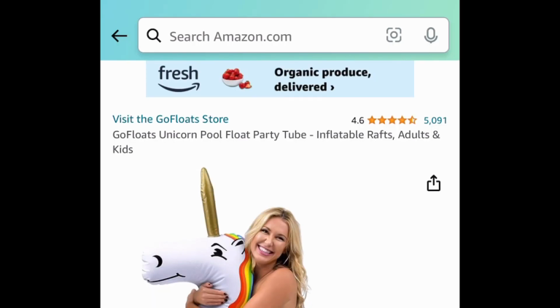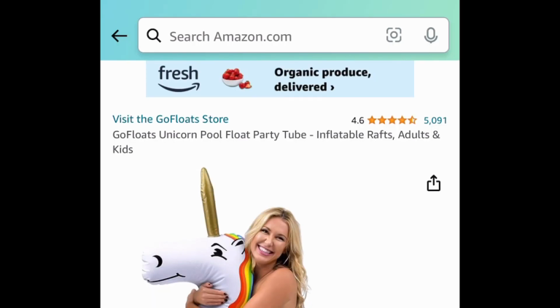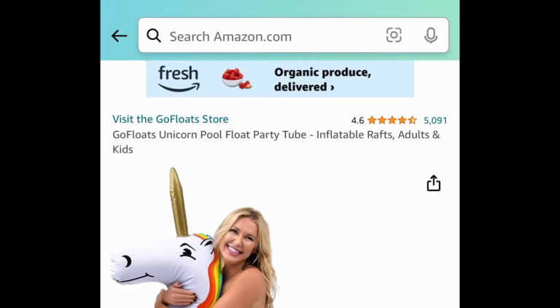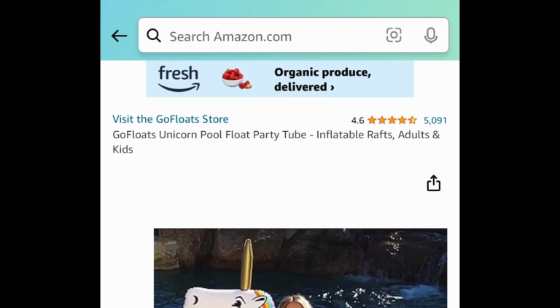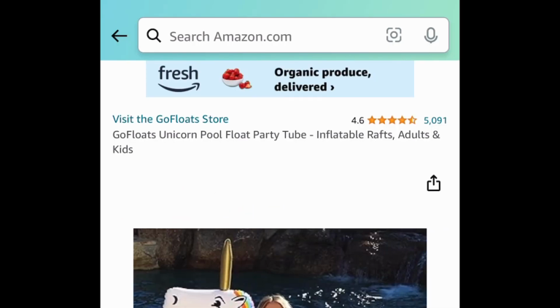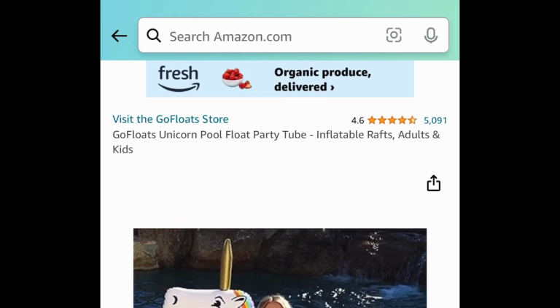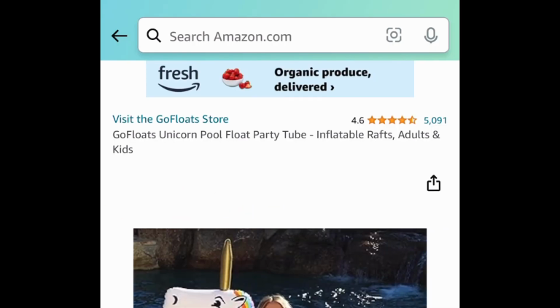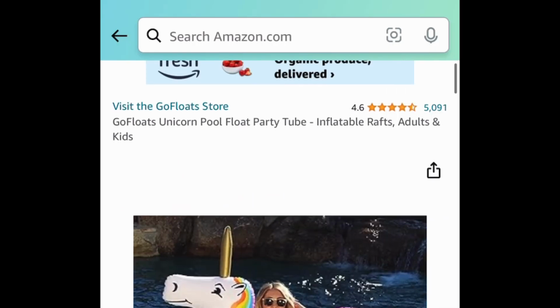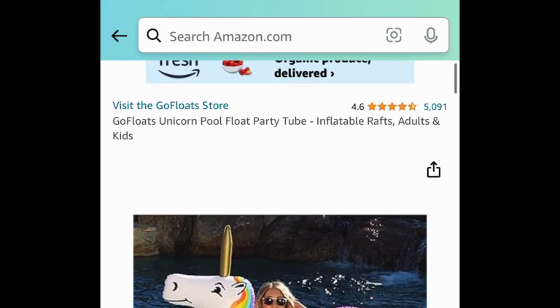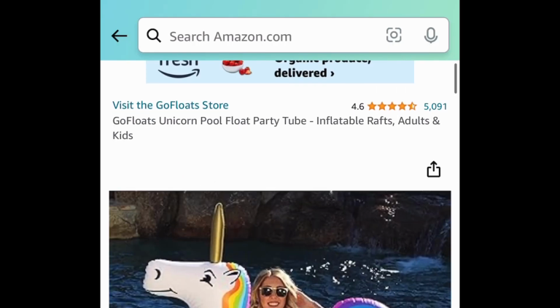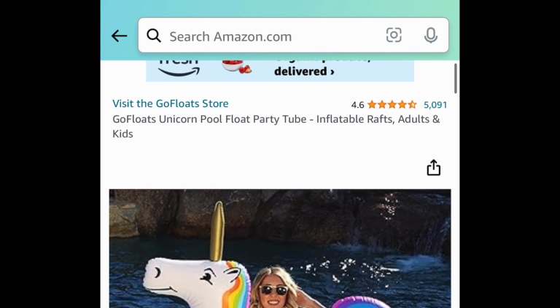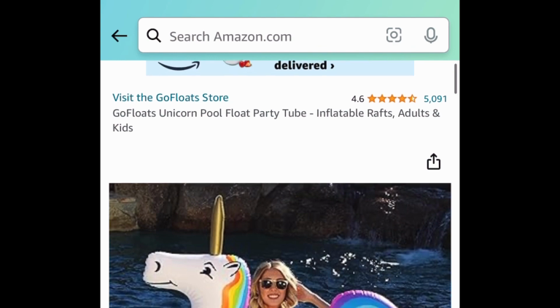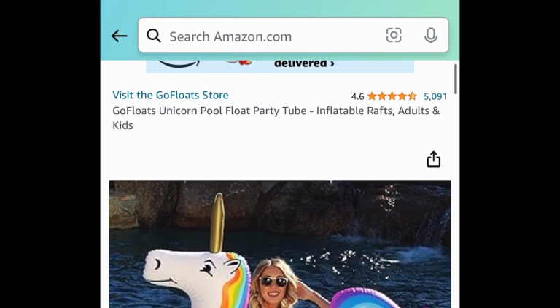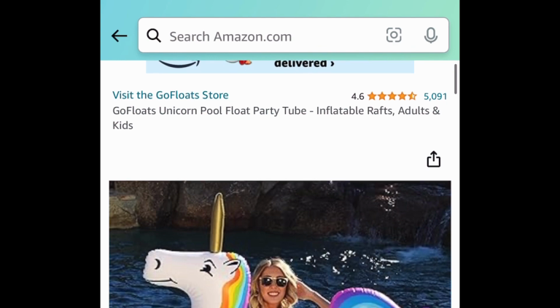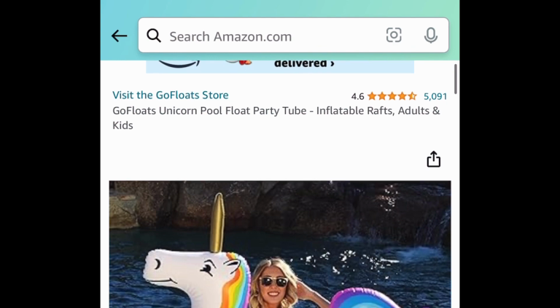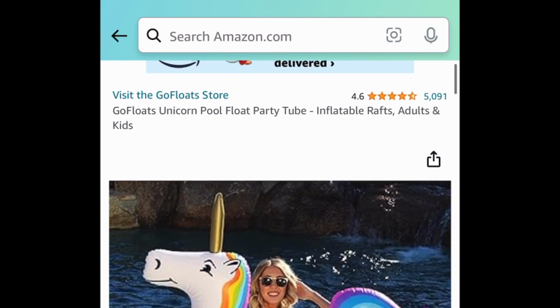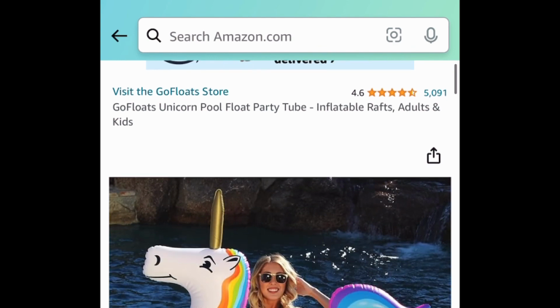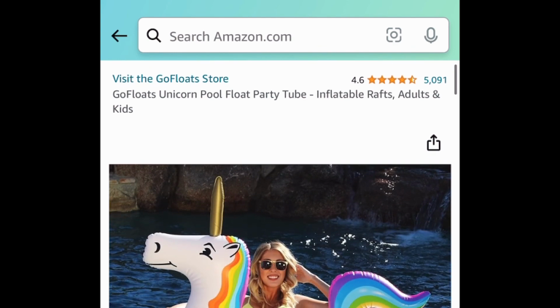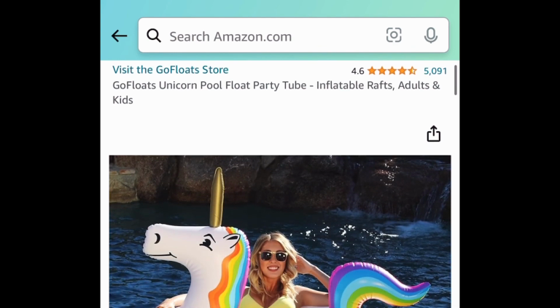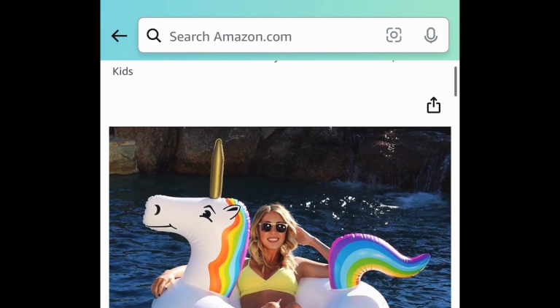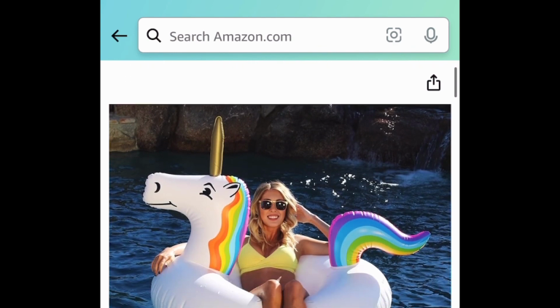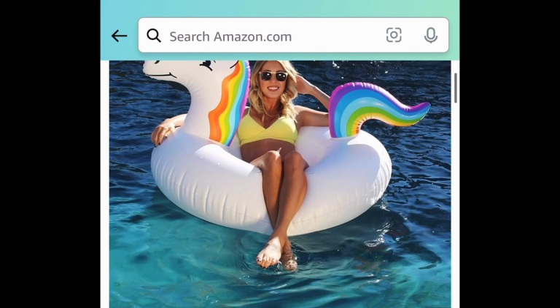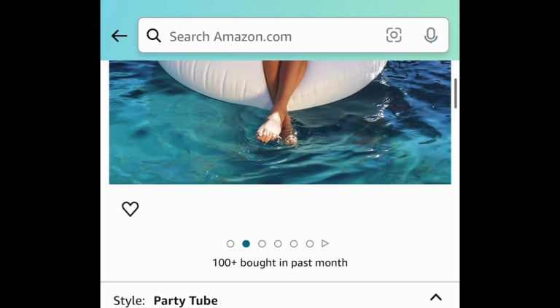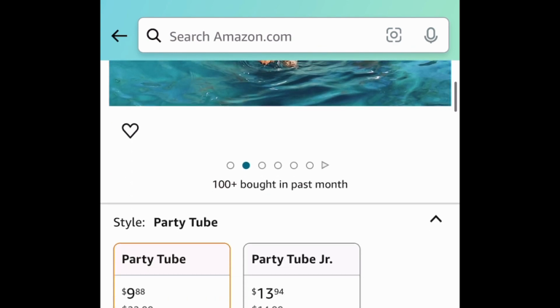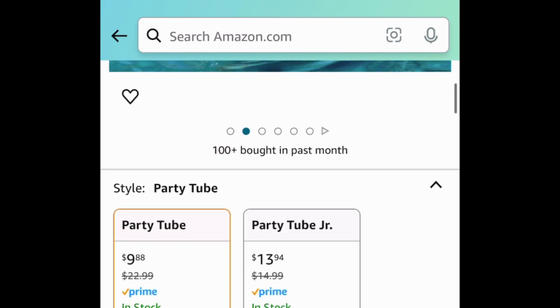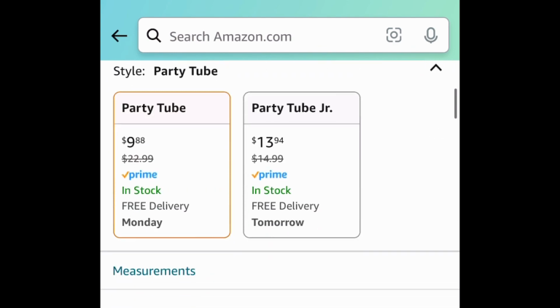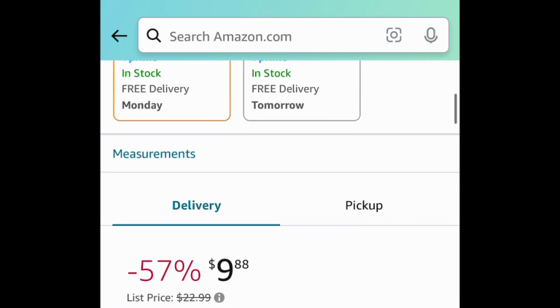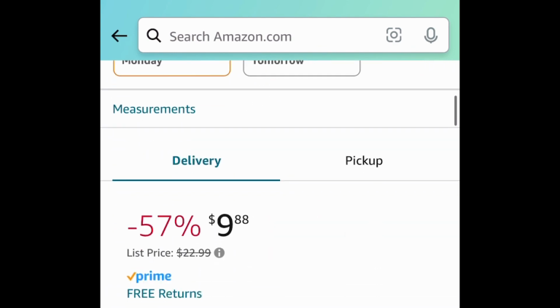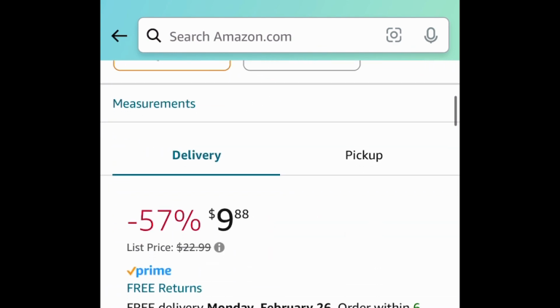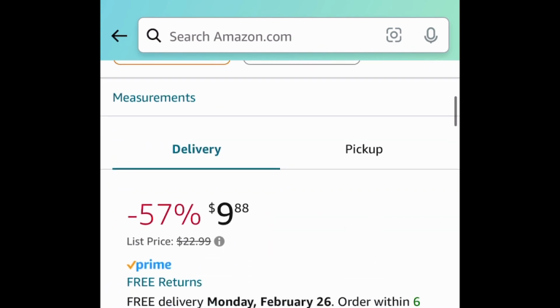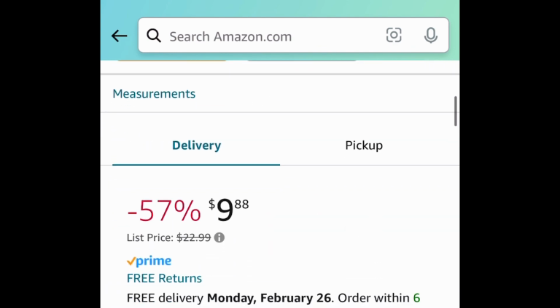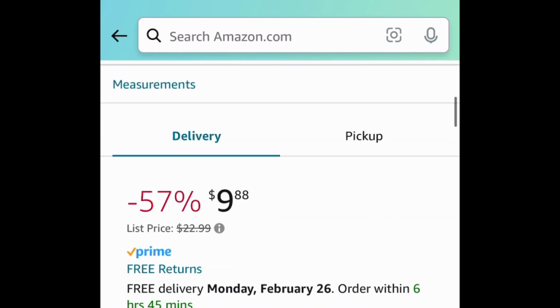Last deal for this video: we have this unicorn pool float. It's never too early to start buying those floats and this is super cute for under $10.